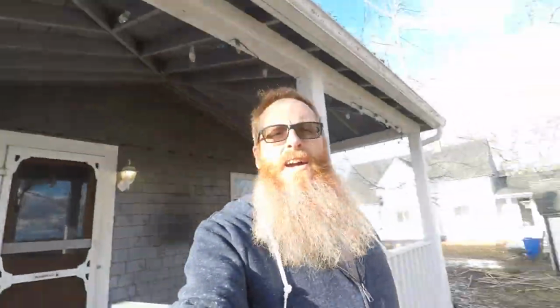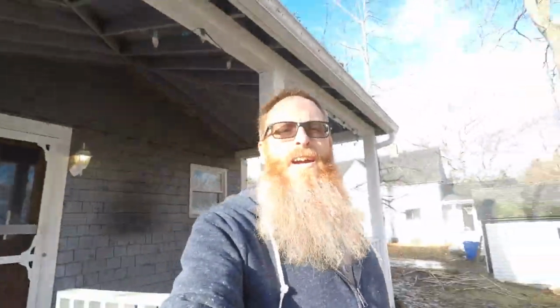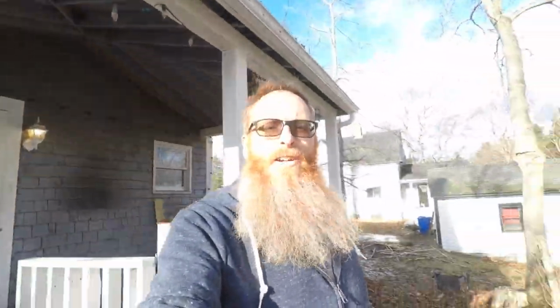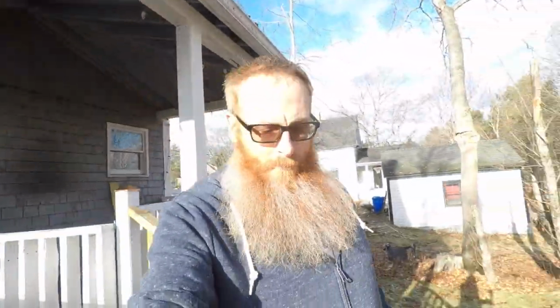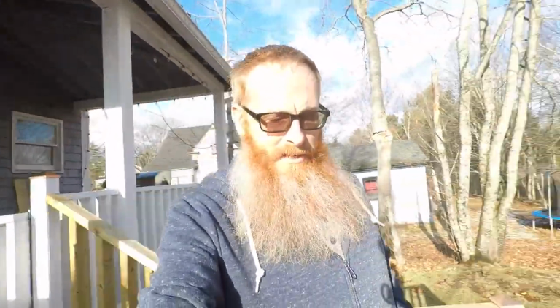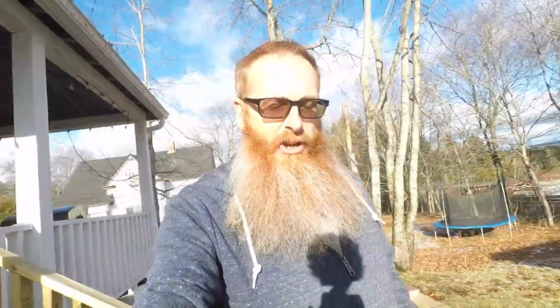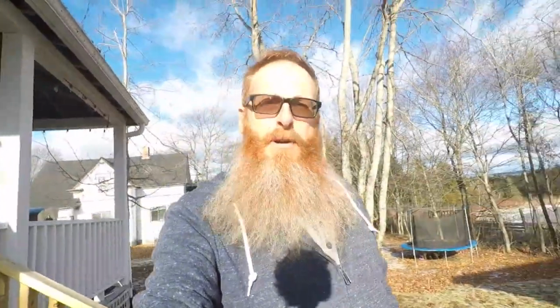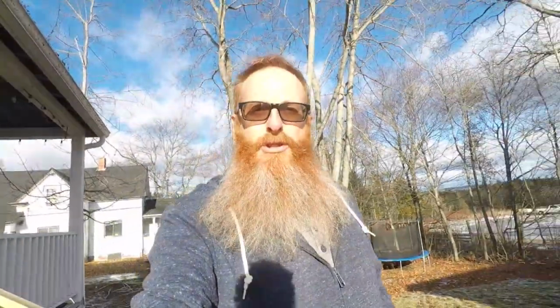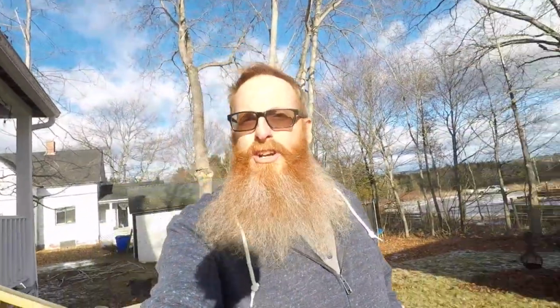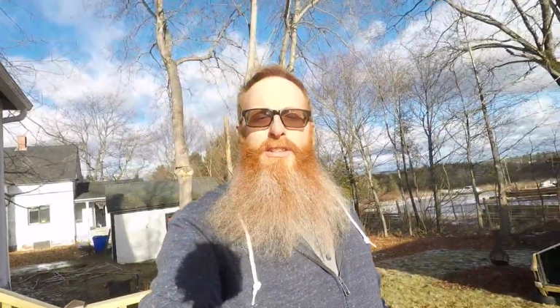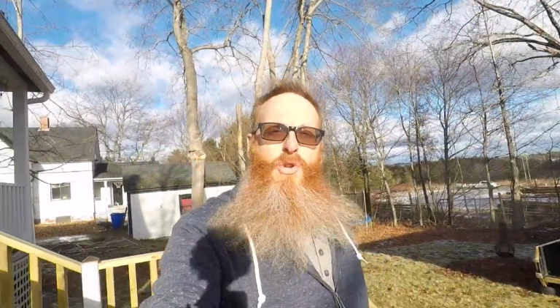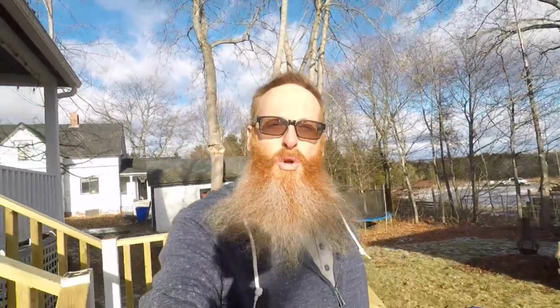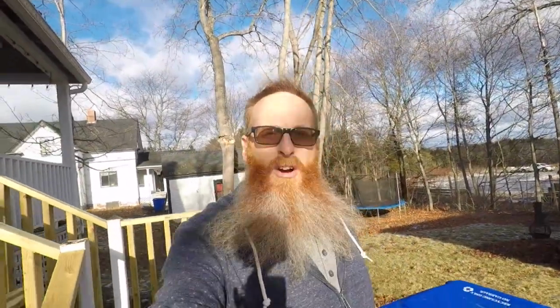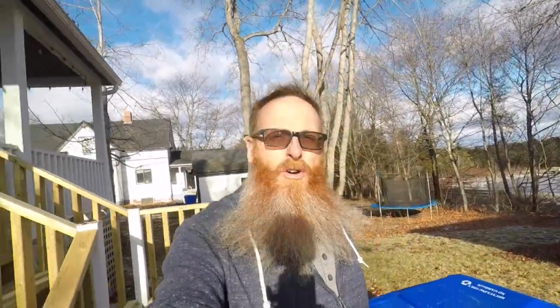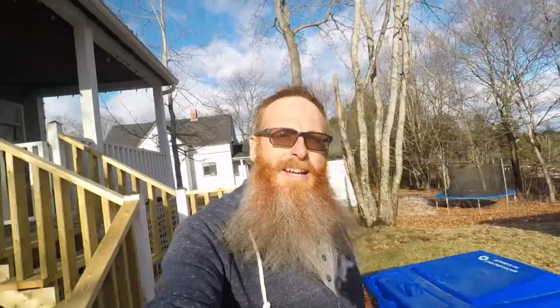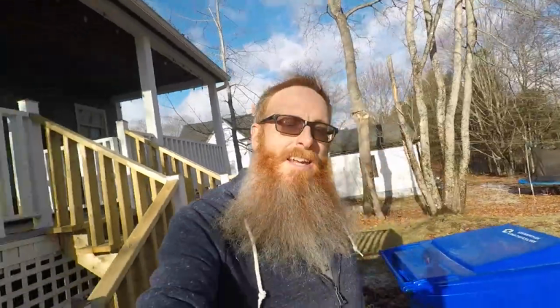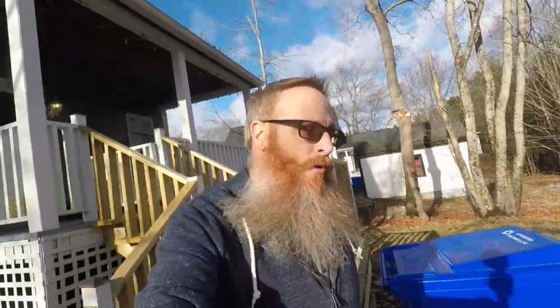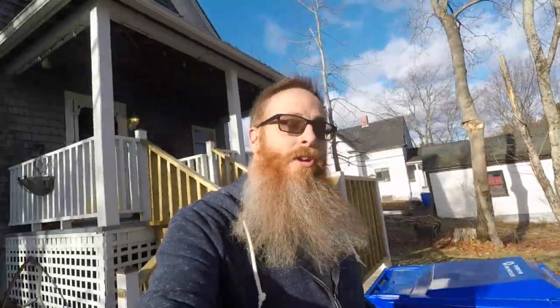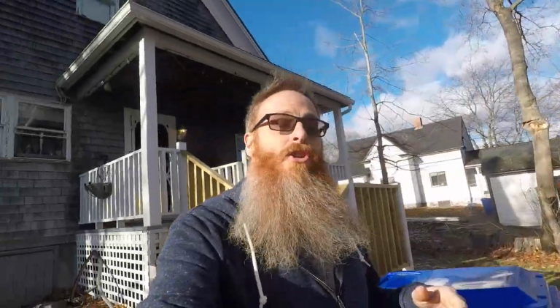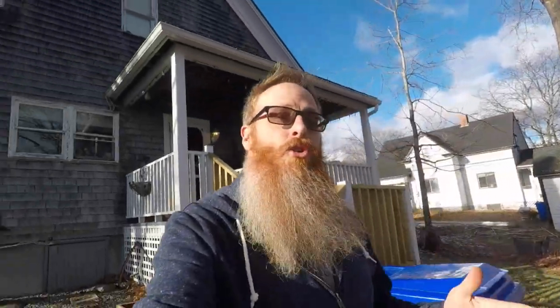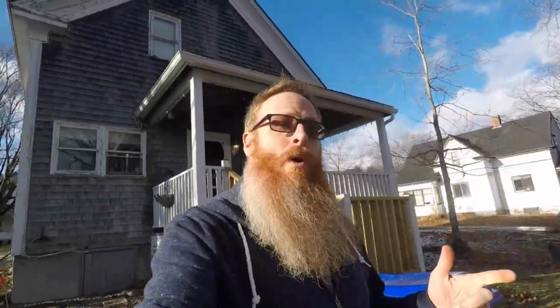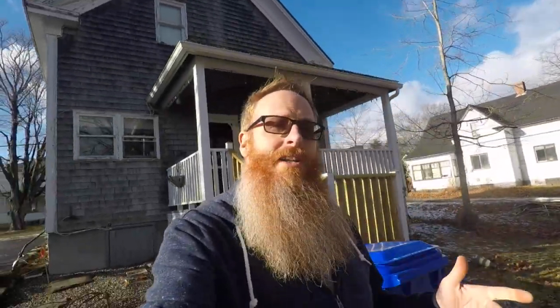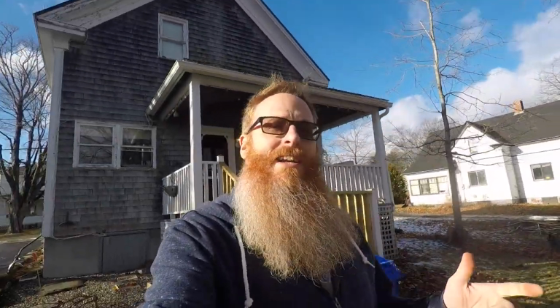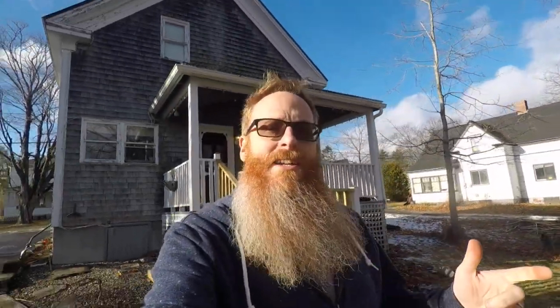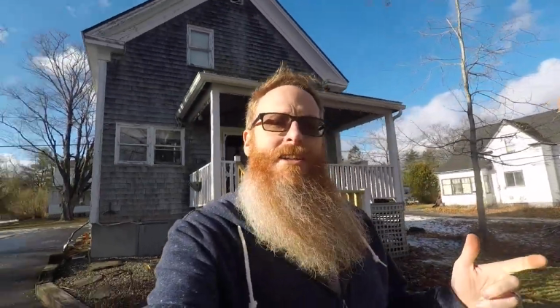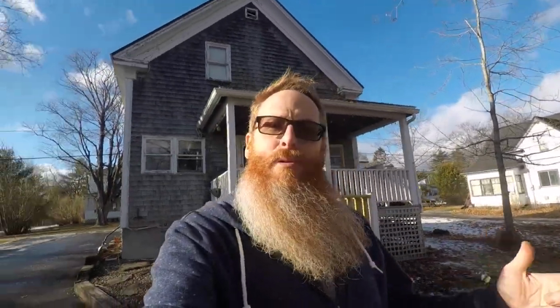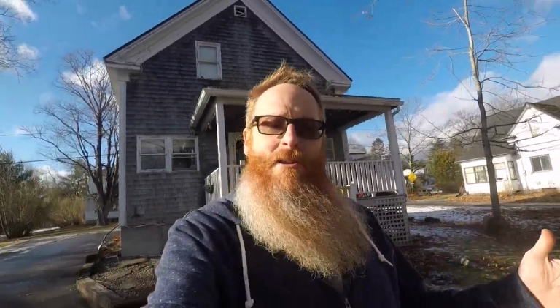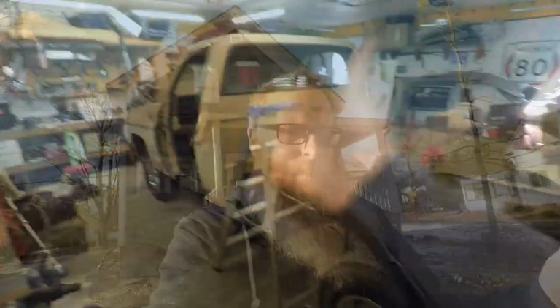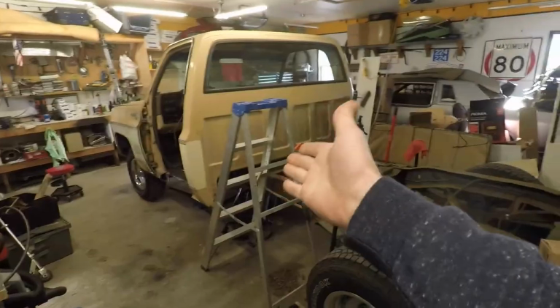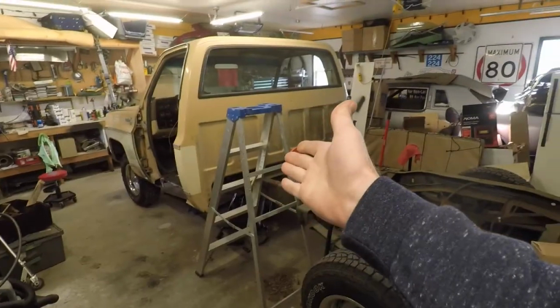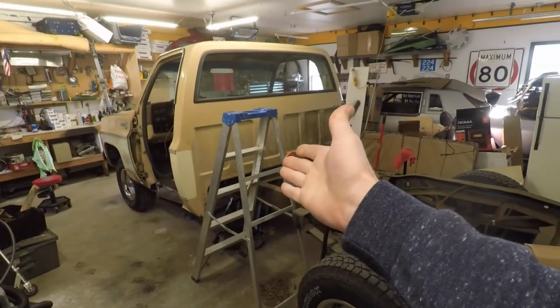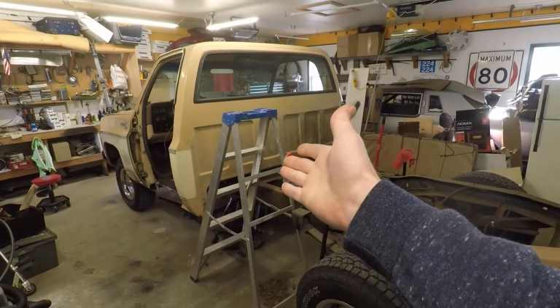Hey guys, welcome back to the channel. My name is Jason, this is Old Car Auto Guy. Today we're putting our new welding techniques into play on Project Dale.